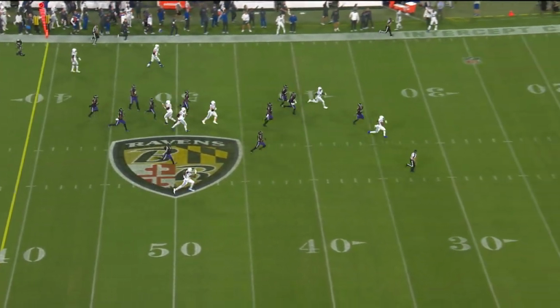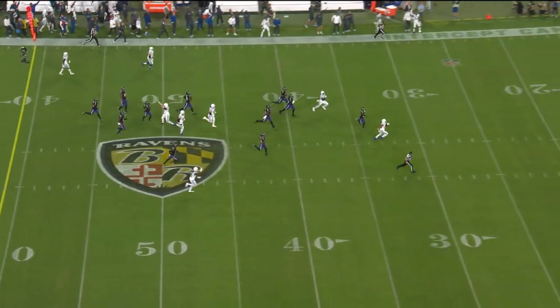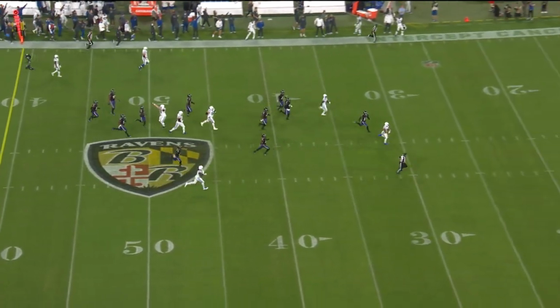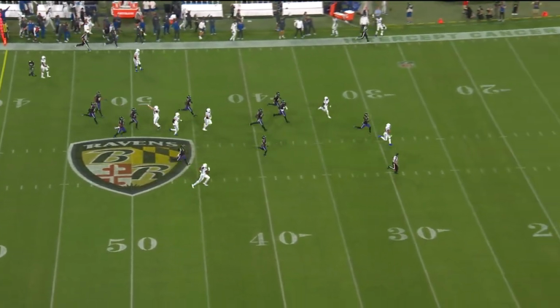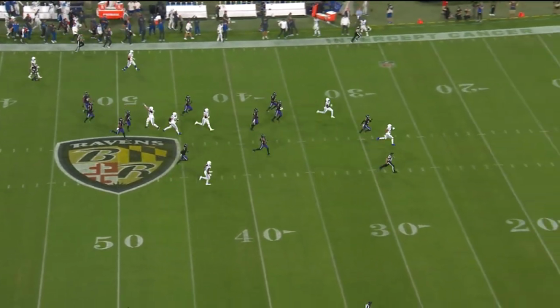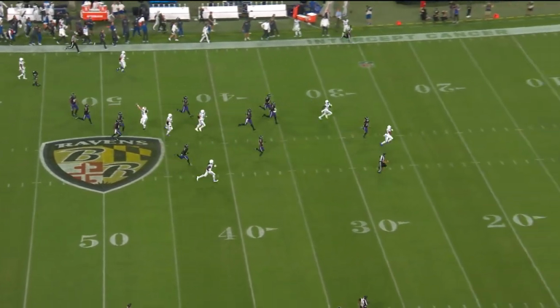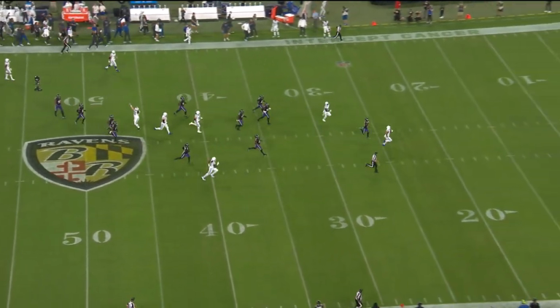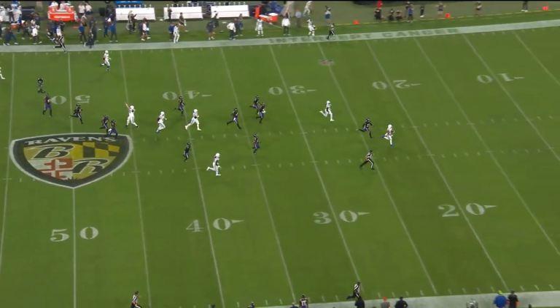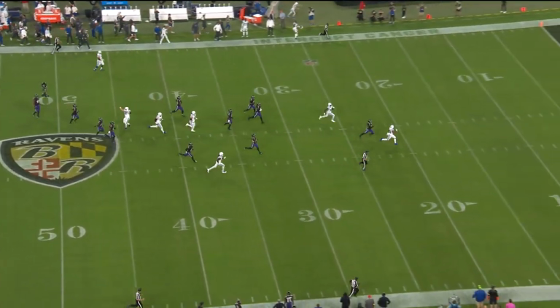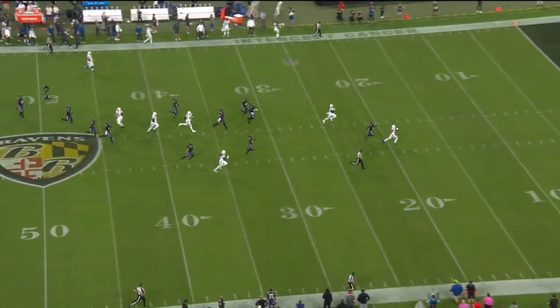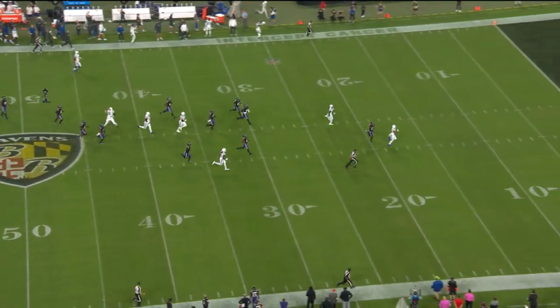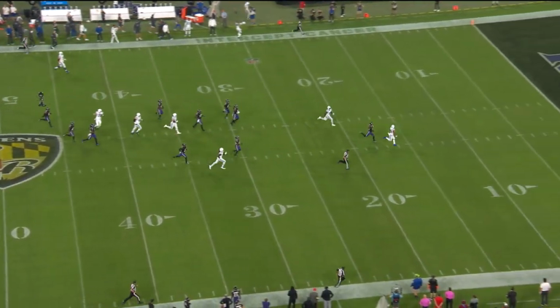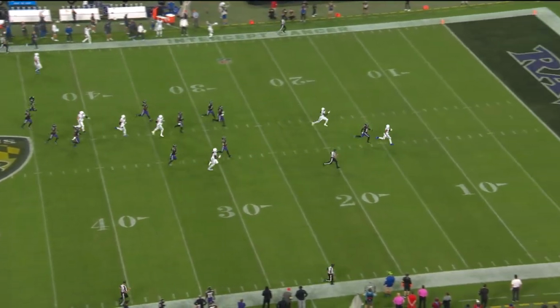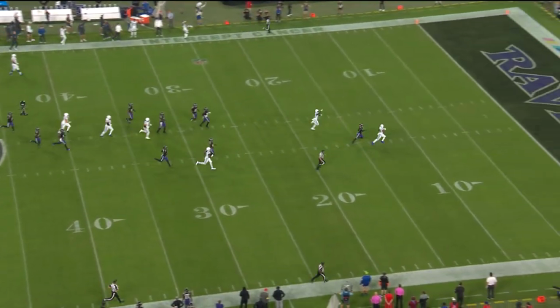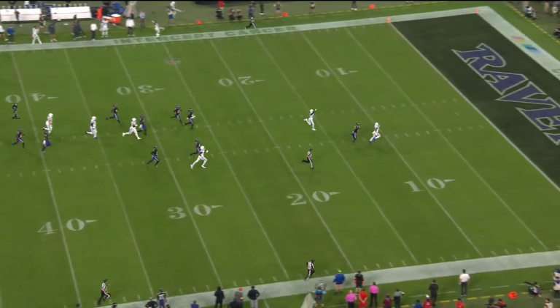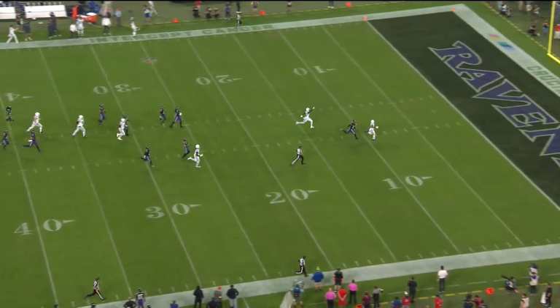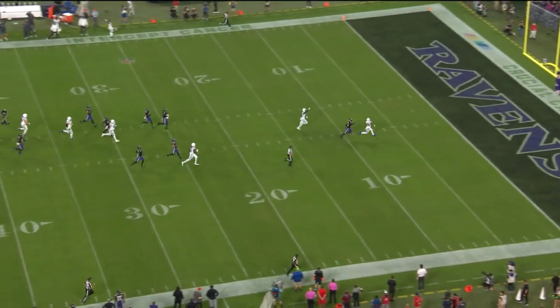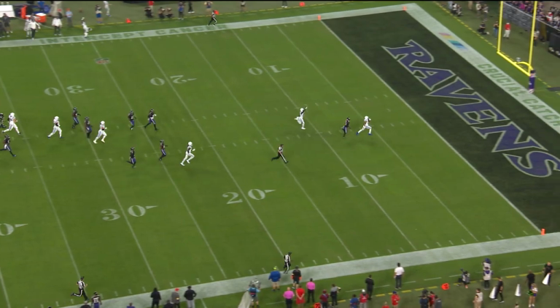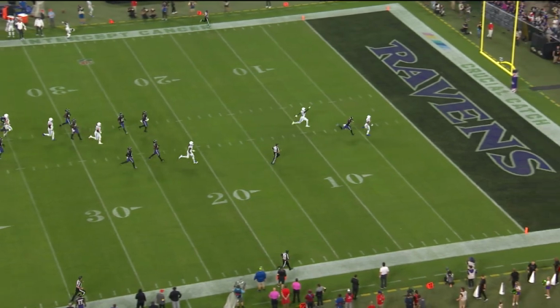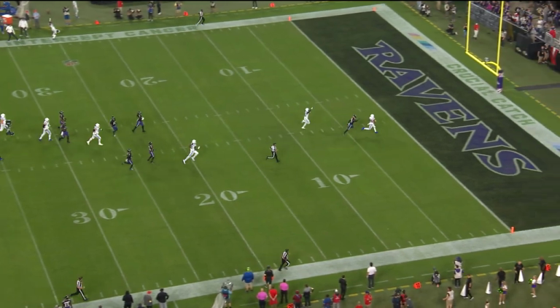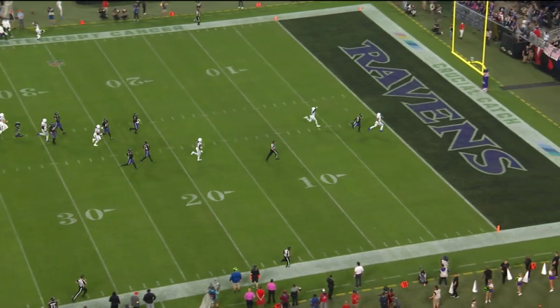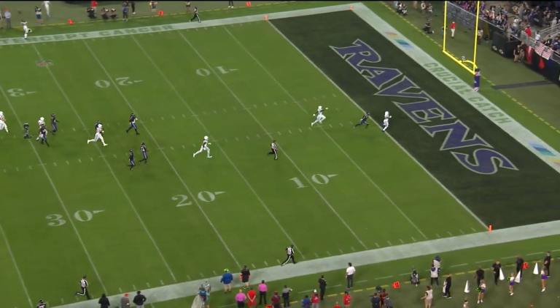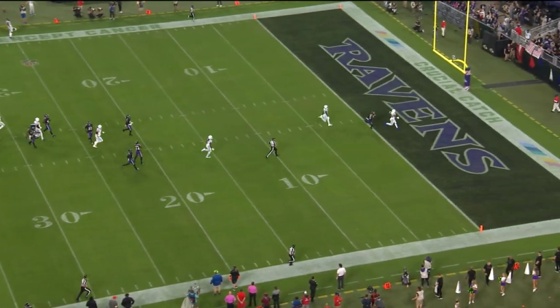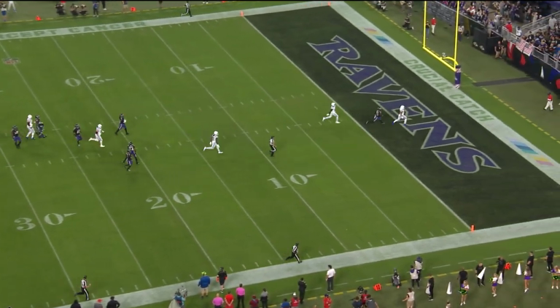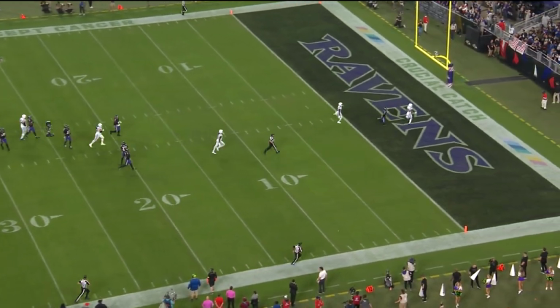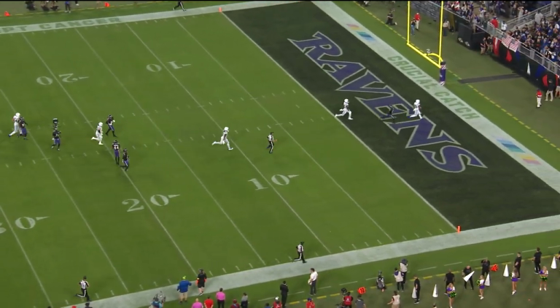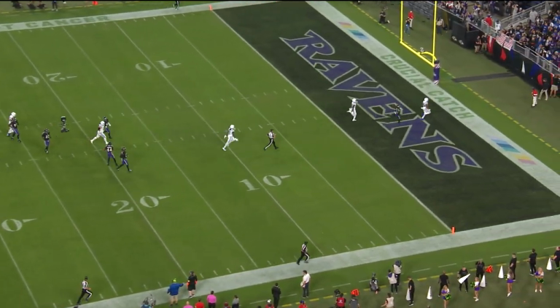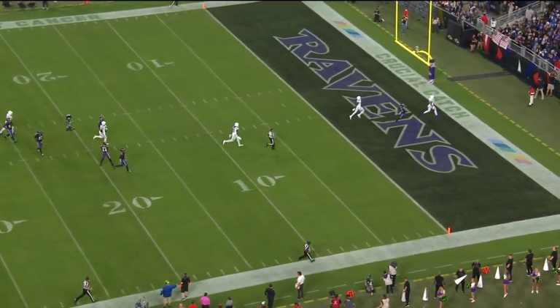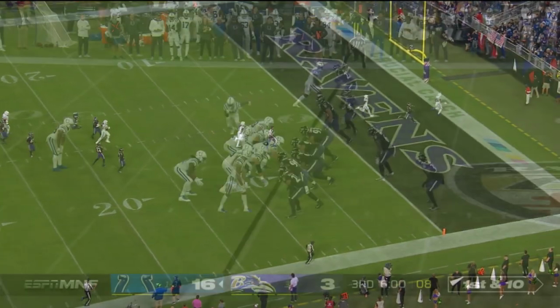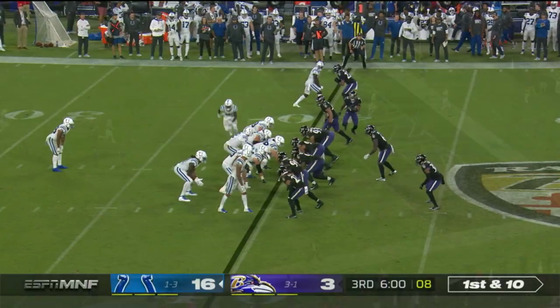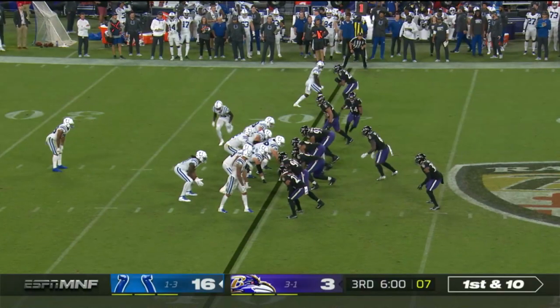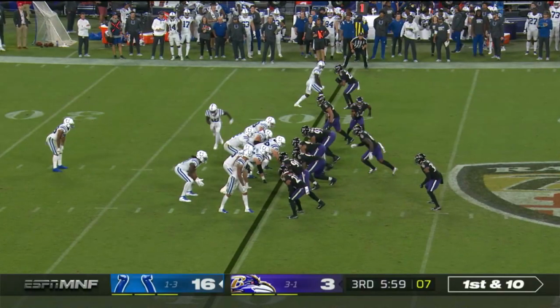Jonathan Taylor is a 4.36 40-yard guy. He is a between-the-tackles runner, but if he gets out in the open...